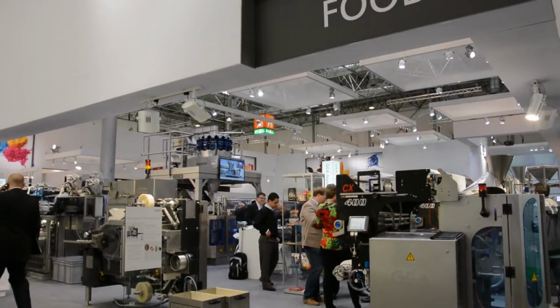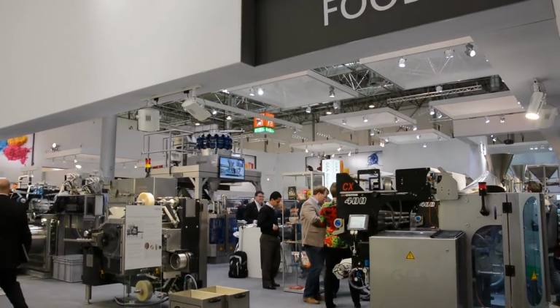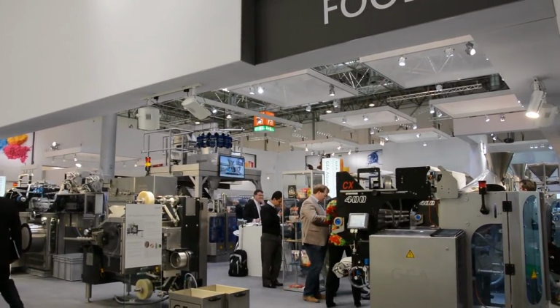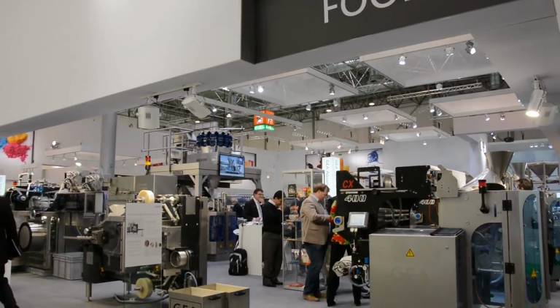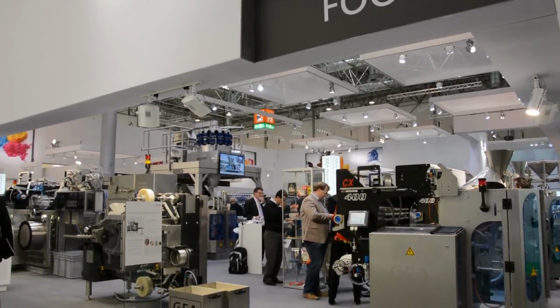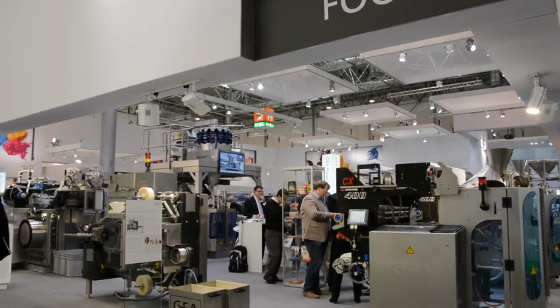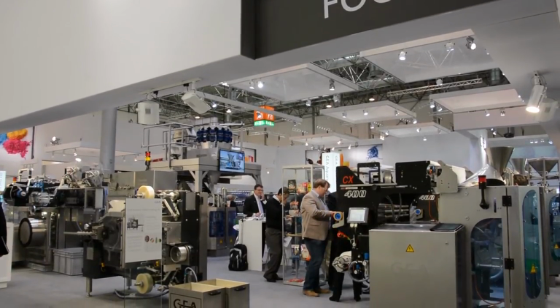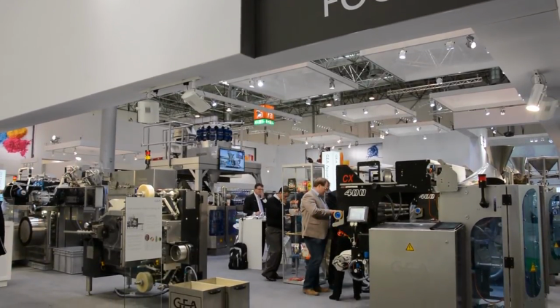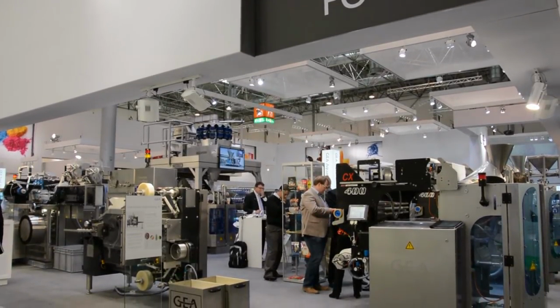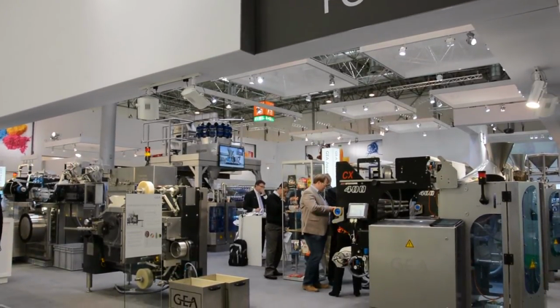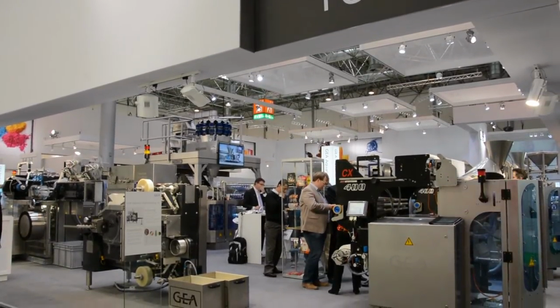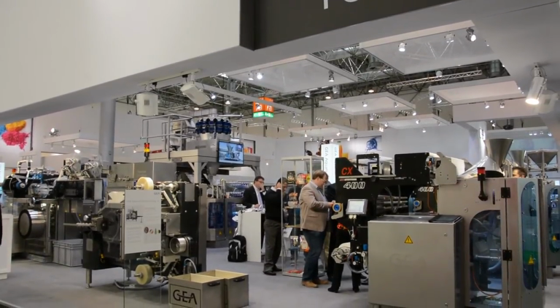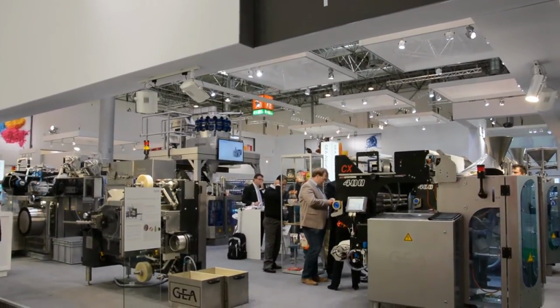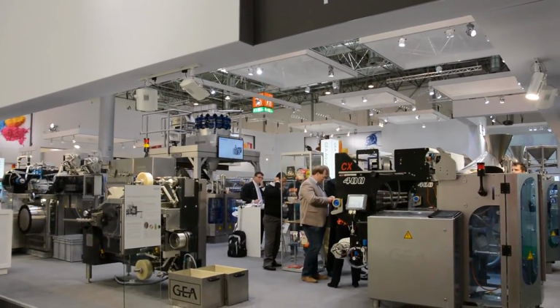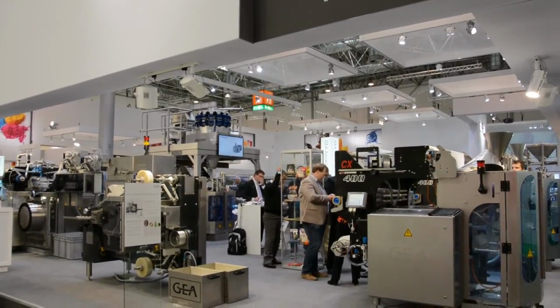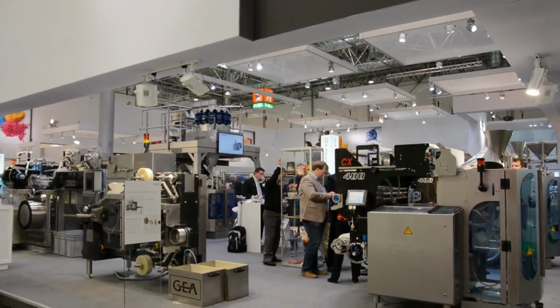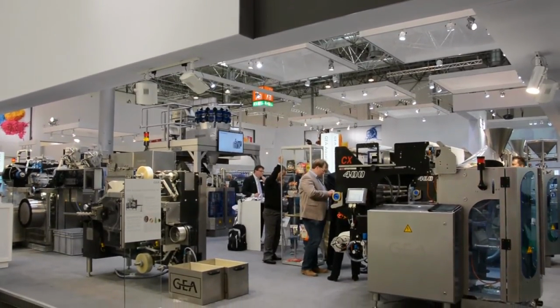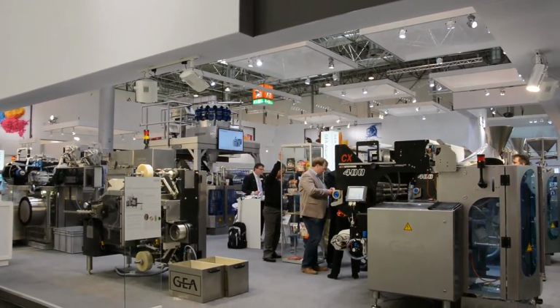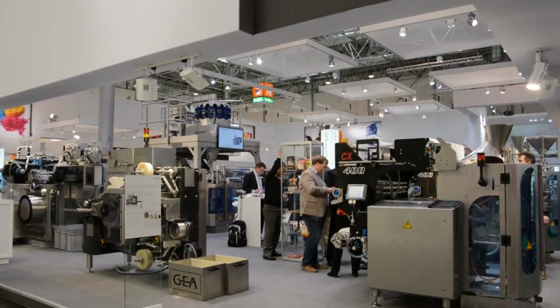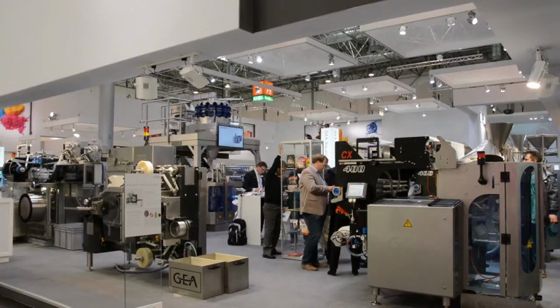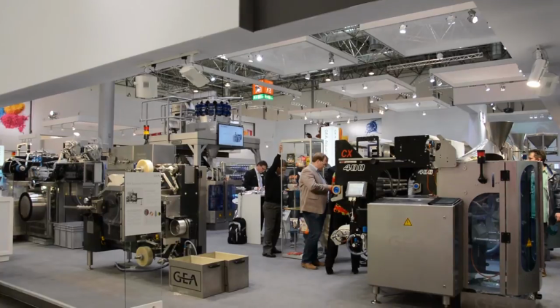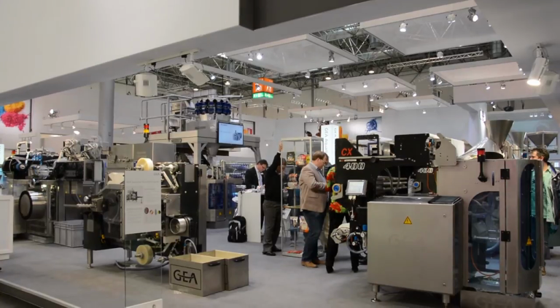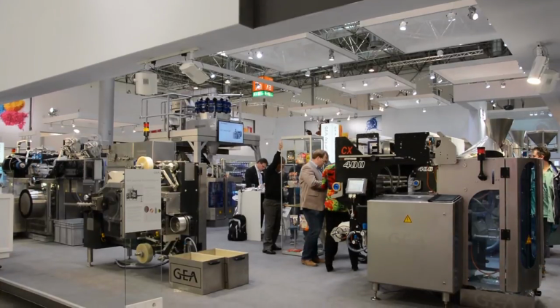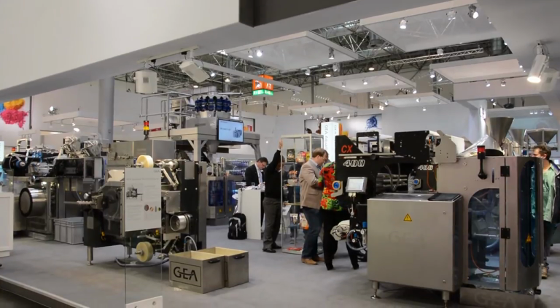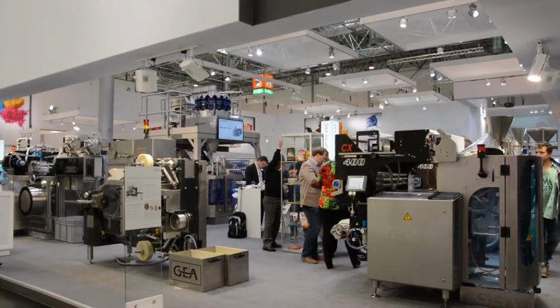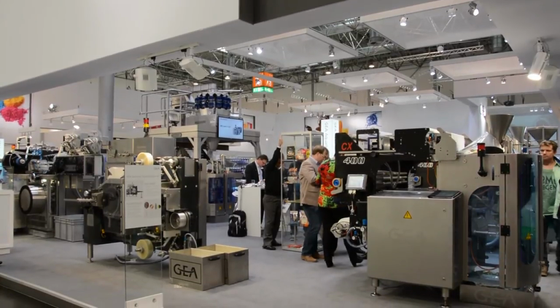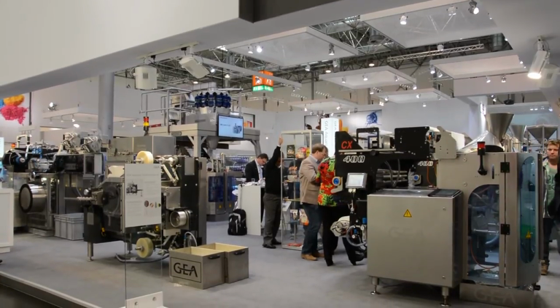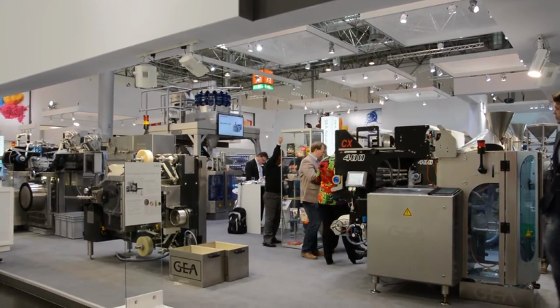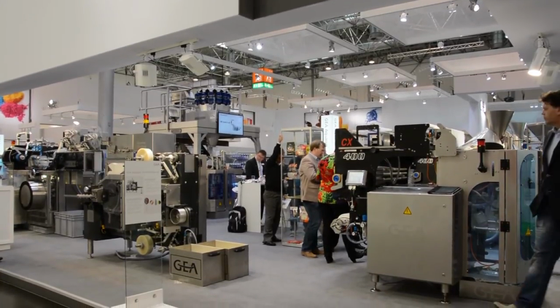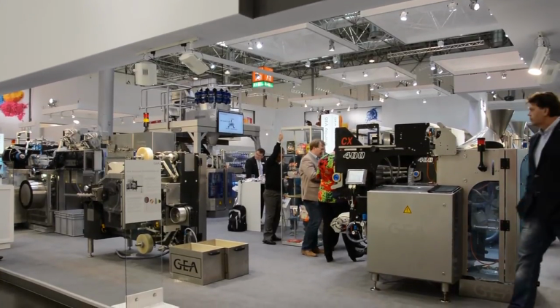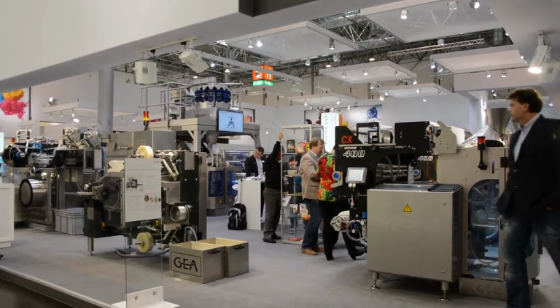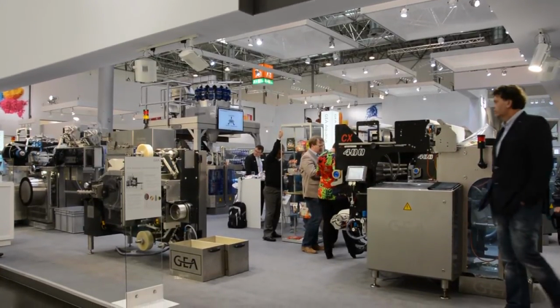These systems tell the operator that a contaminant is there and we need to deal with it — we need to reject the batch, et cetera.